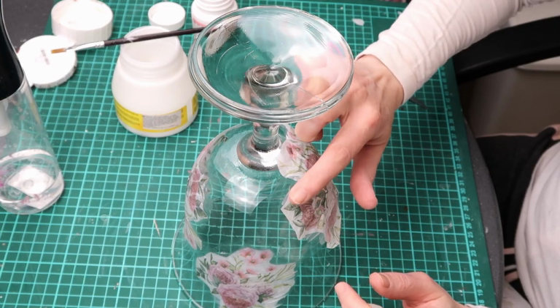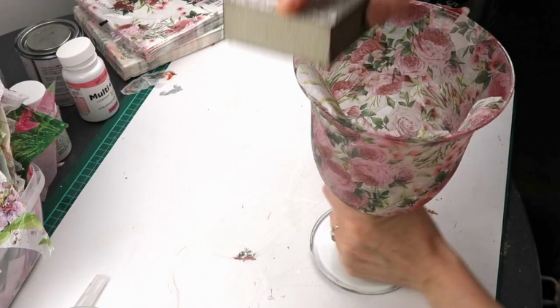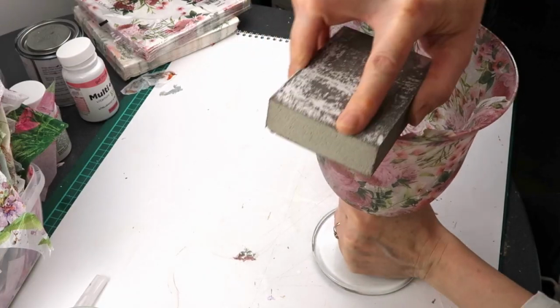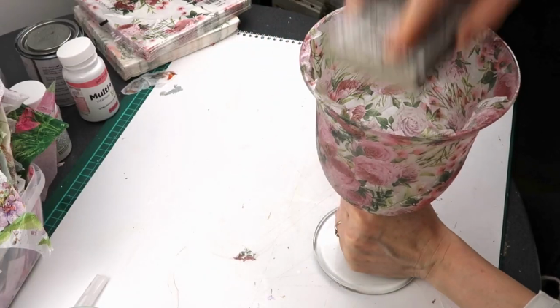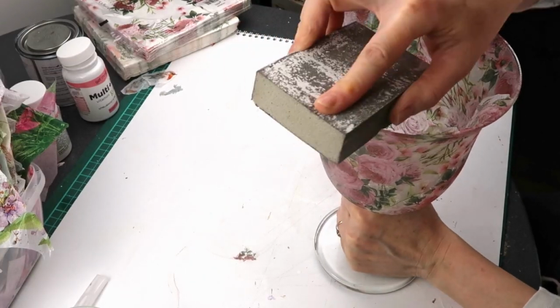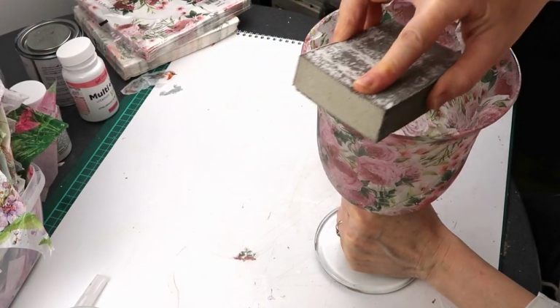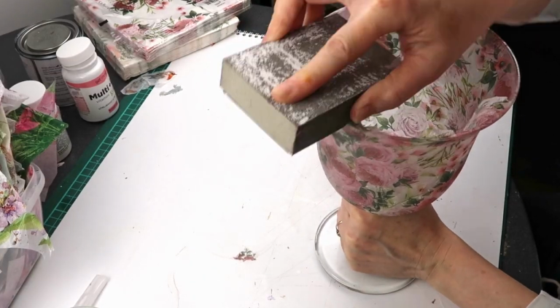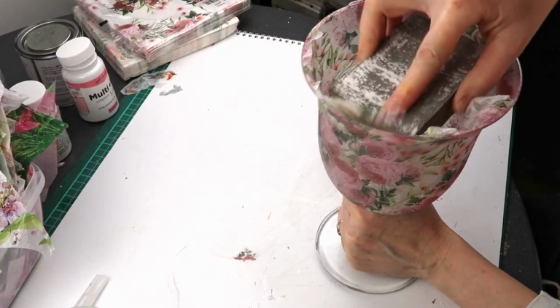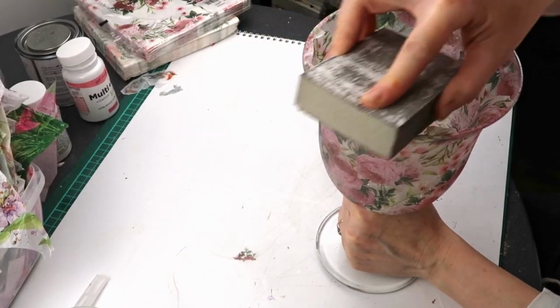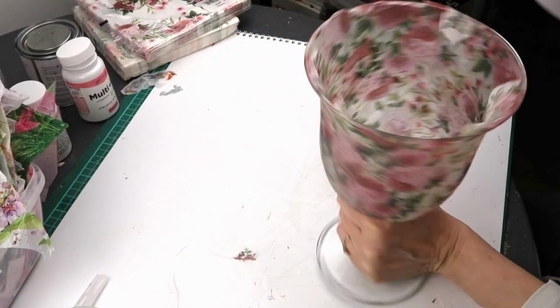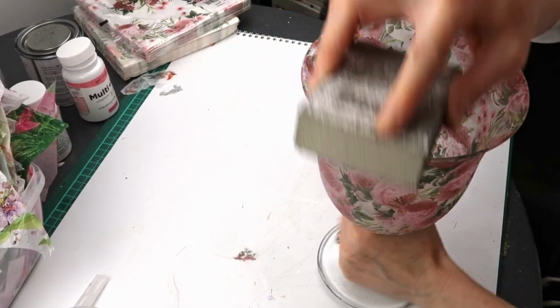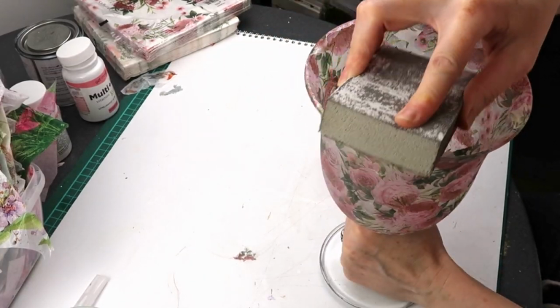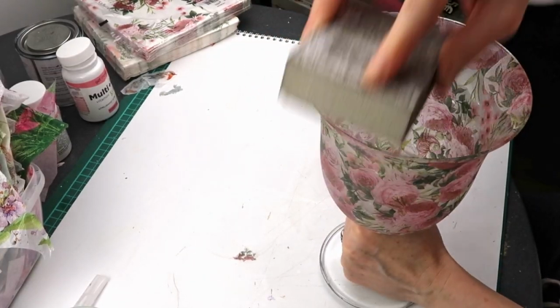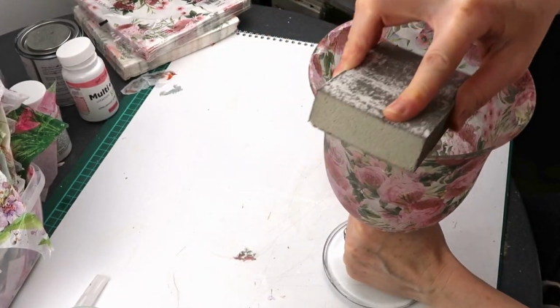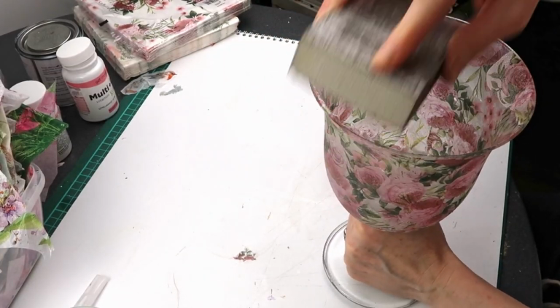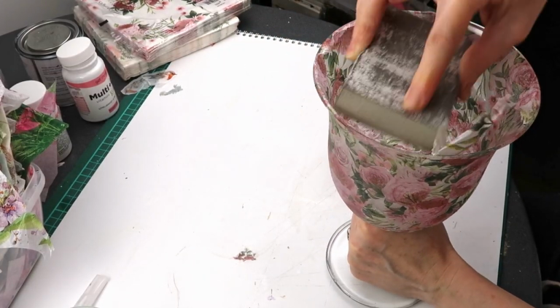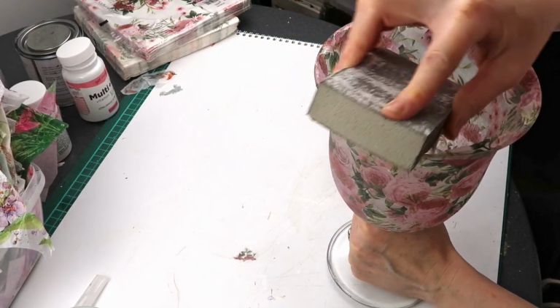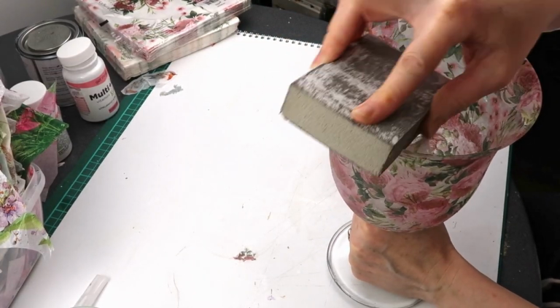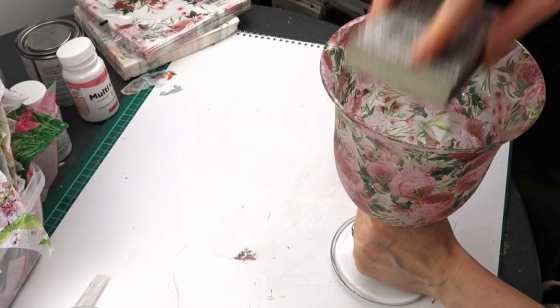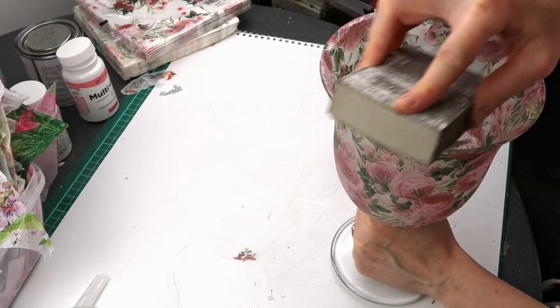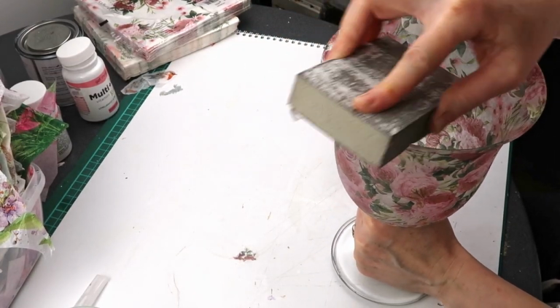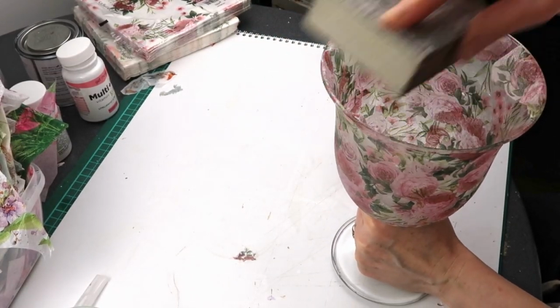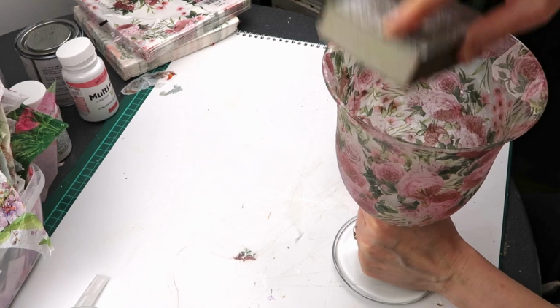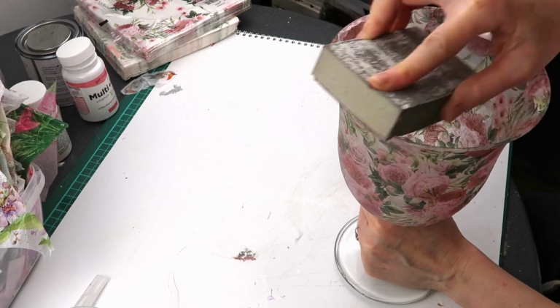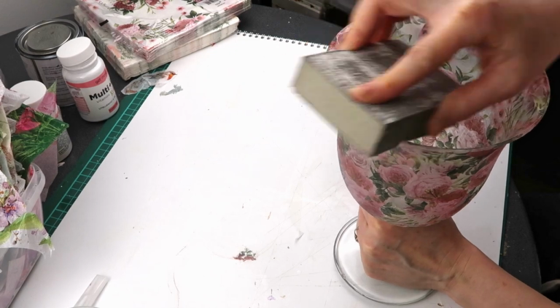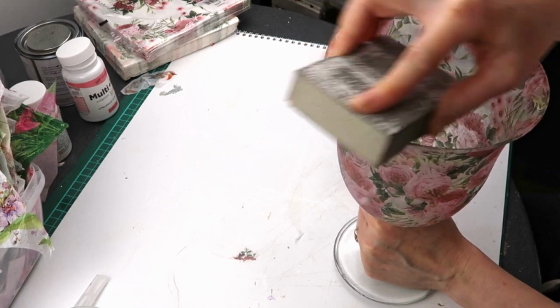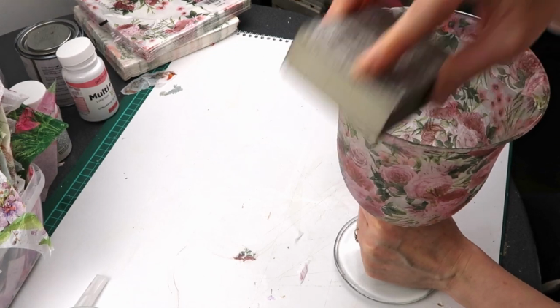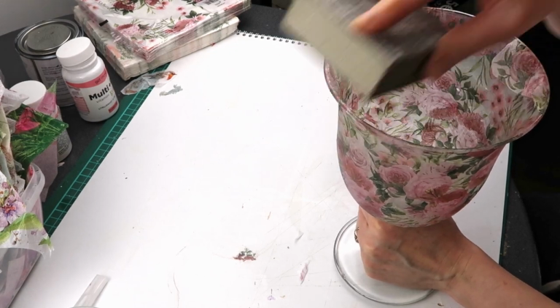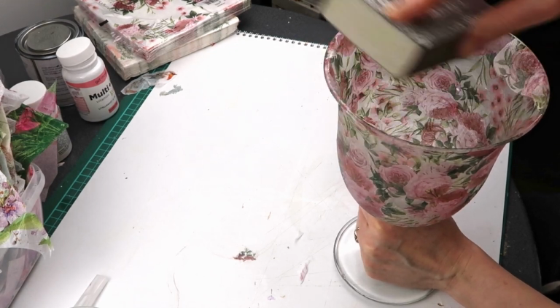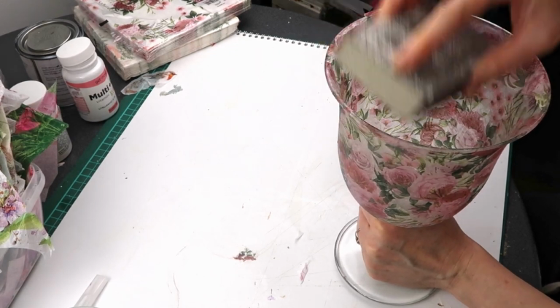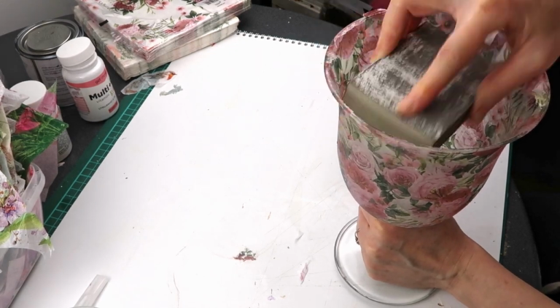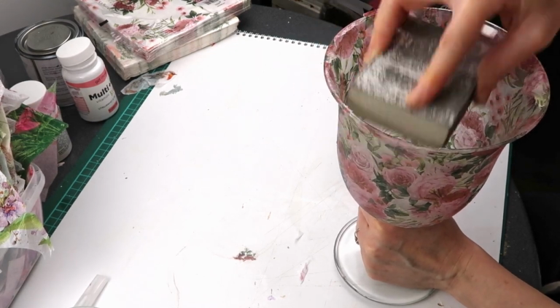After everything has dried overnight, I use a sanding pad to sand off the extra napkin at the edge of the glass.